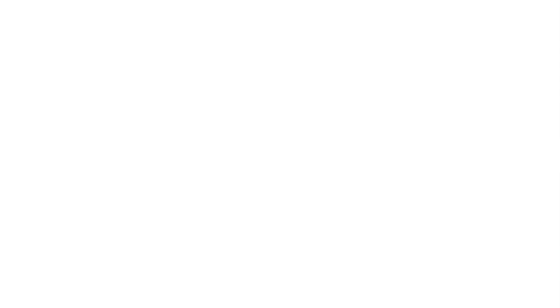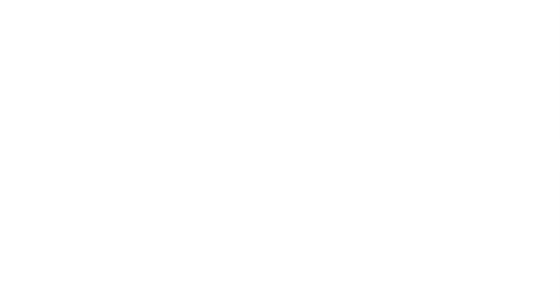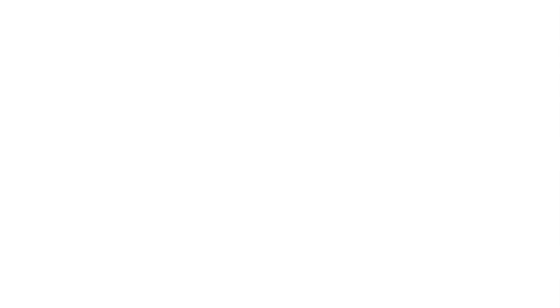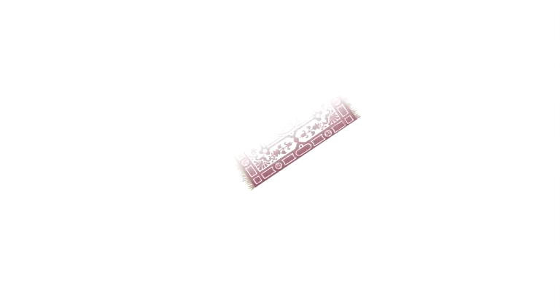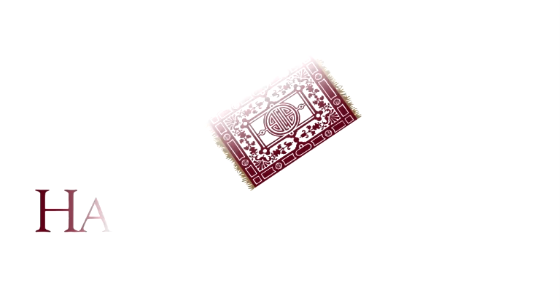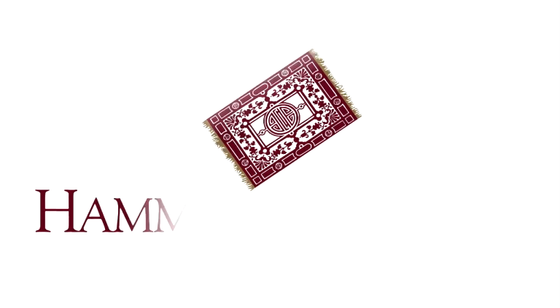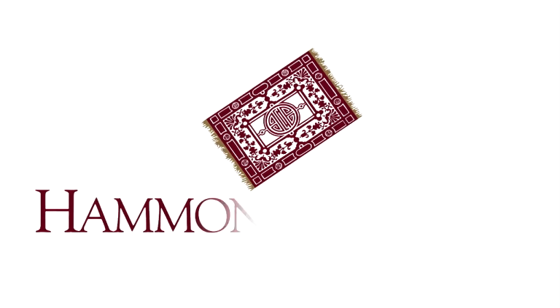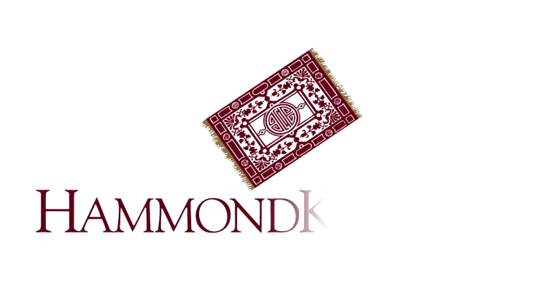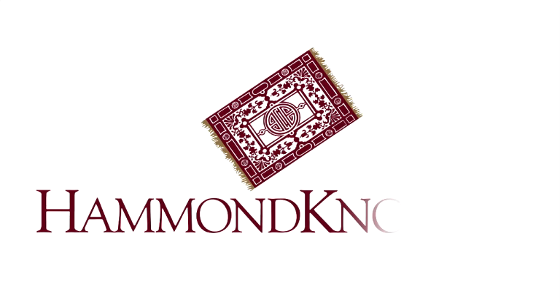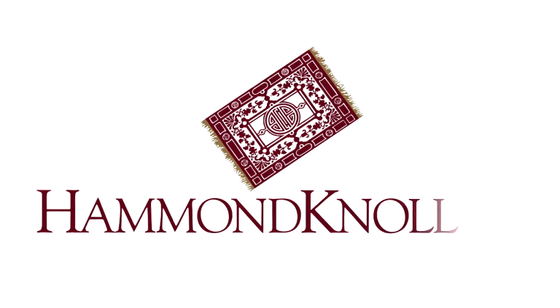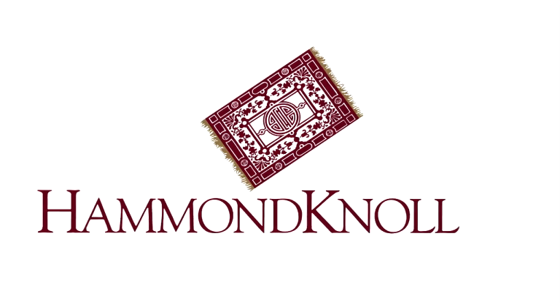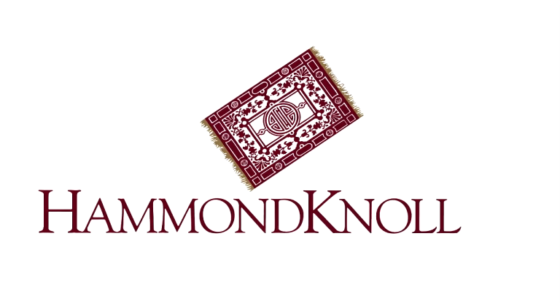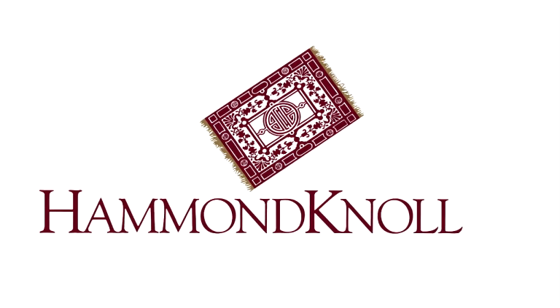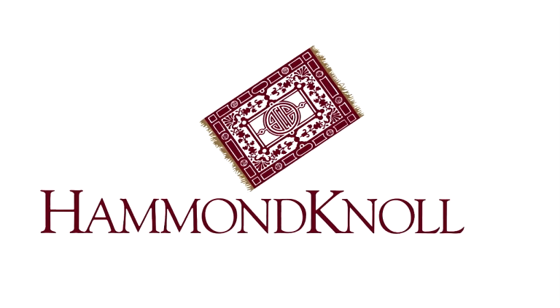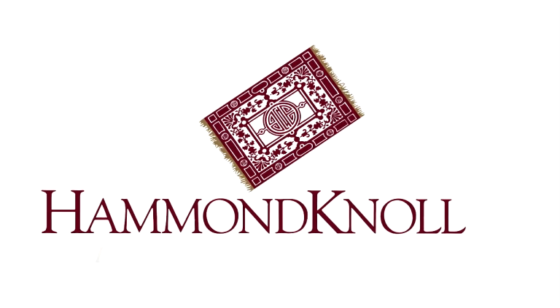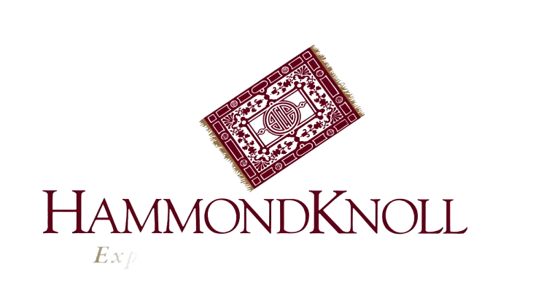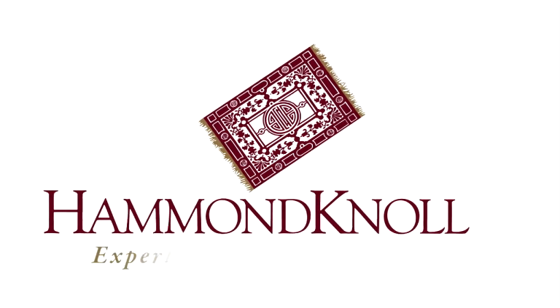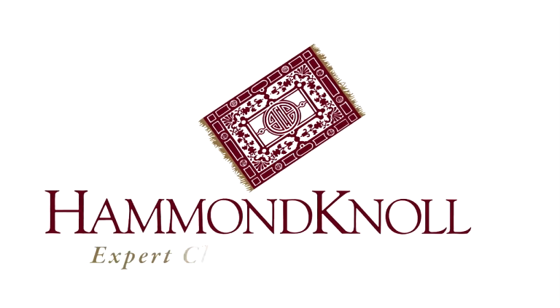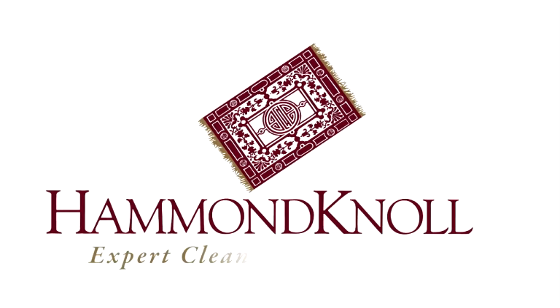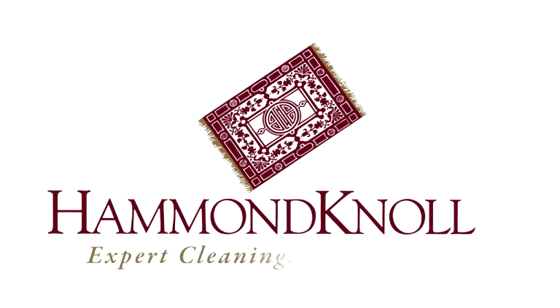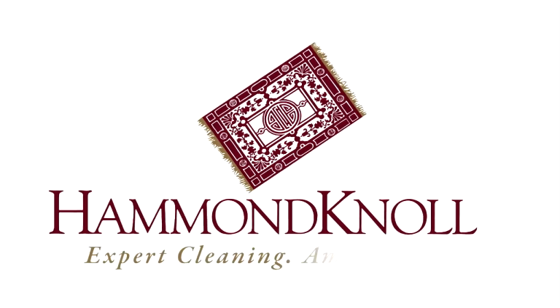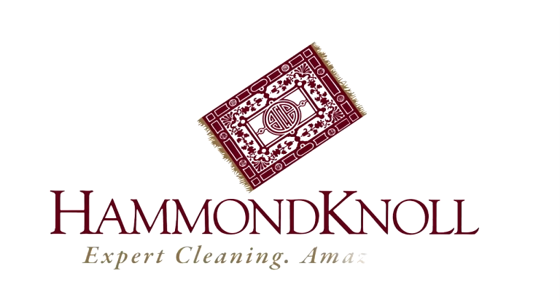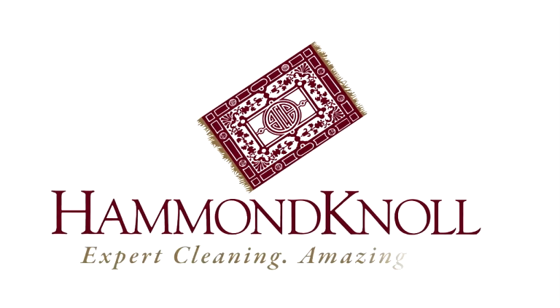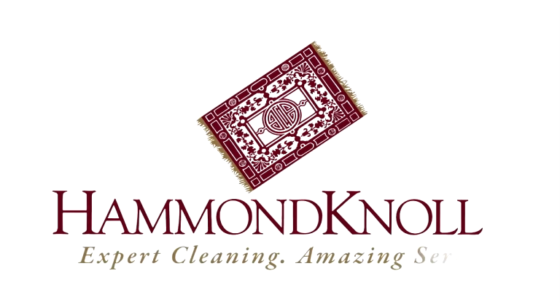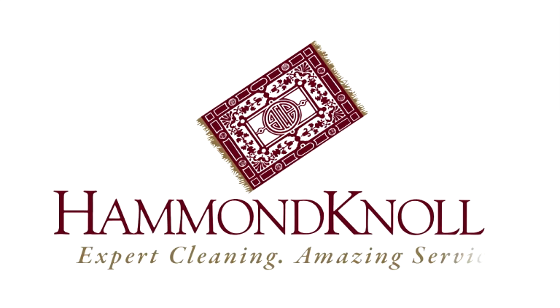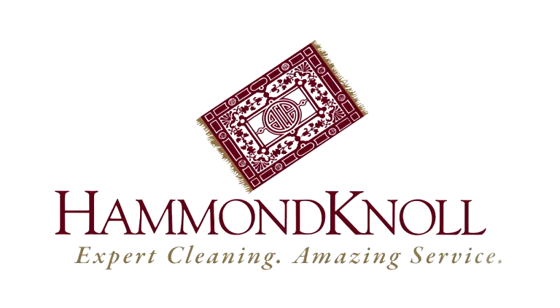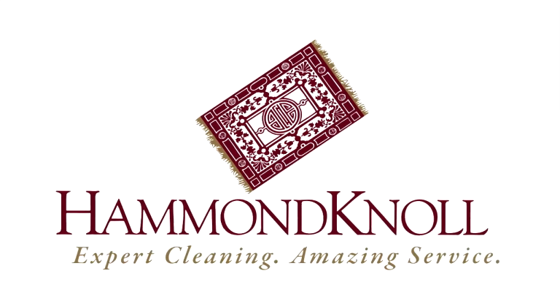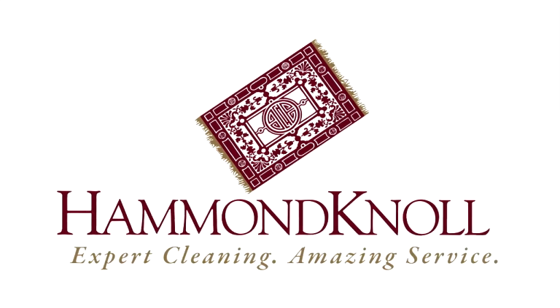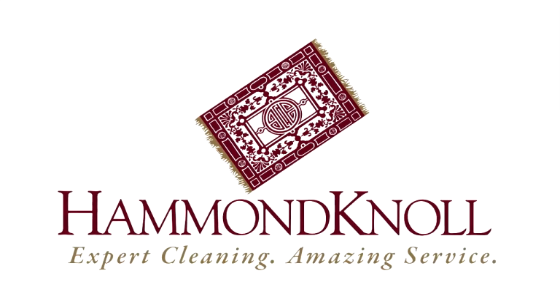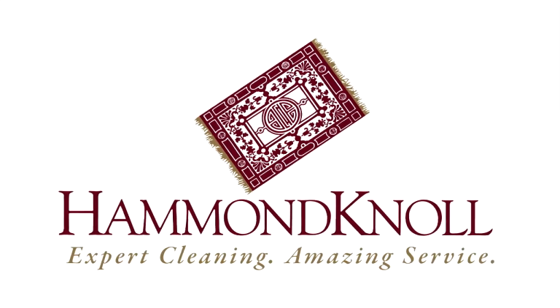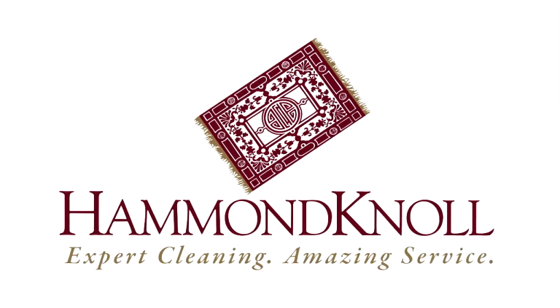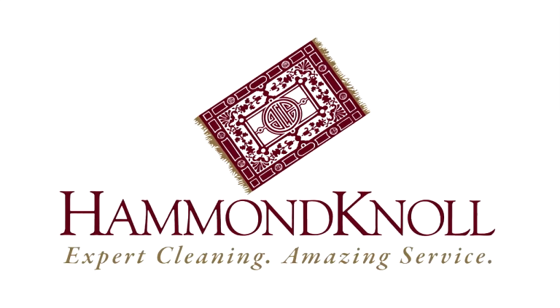Contact one of our helpful staff to answer any questions you may have and help determine which pad would best fit your needs.